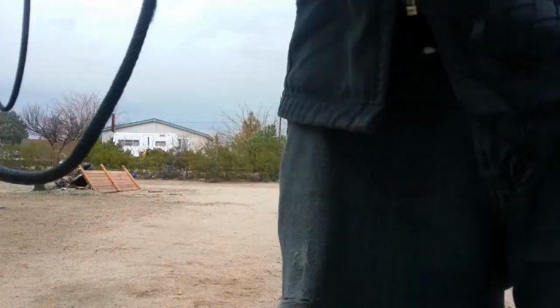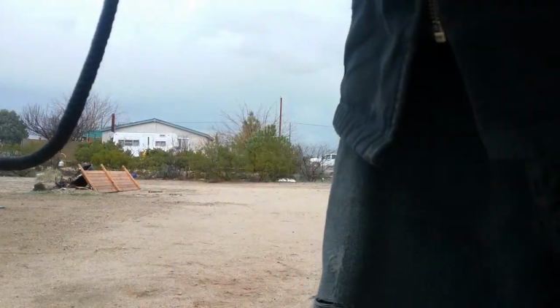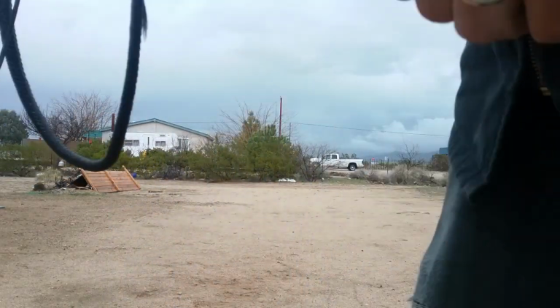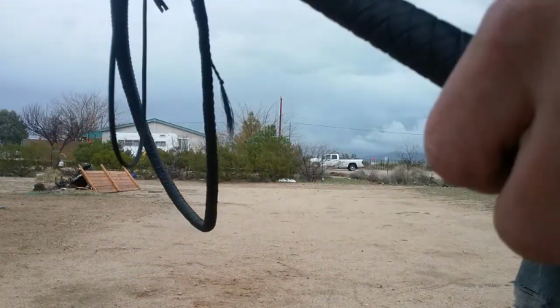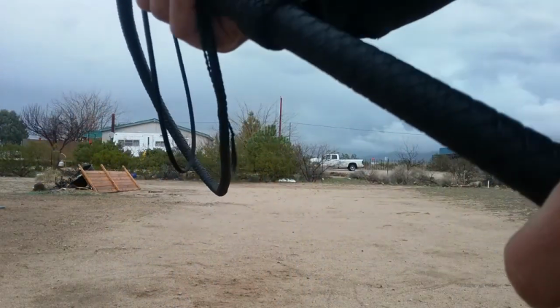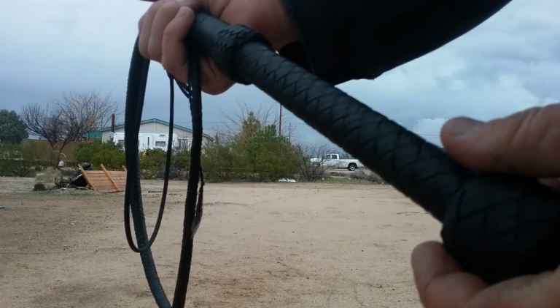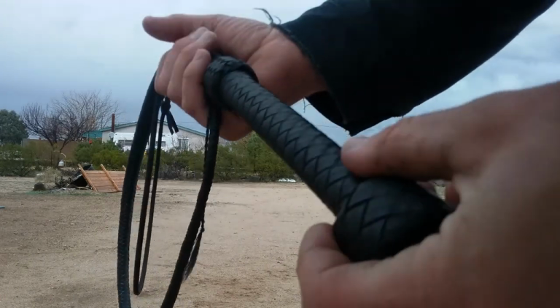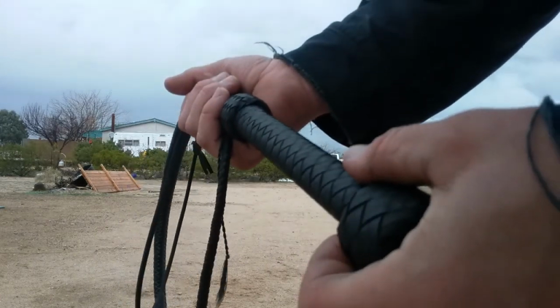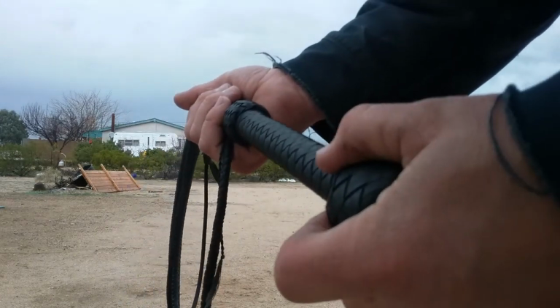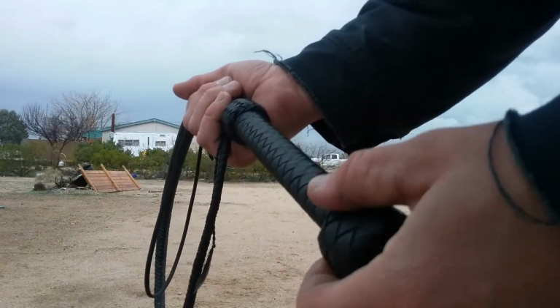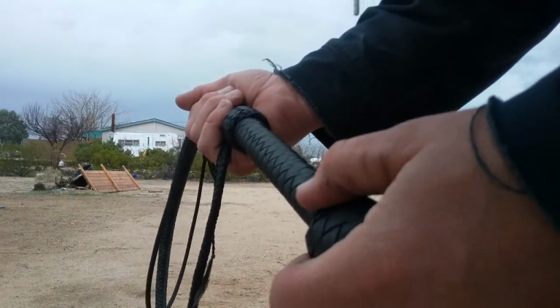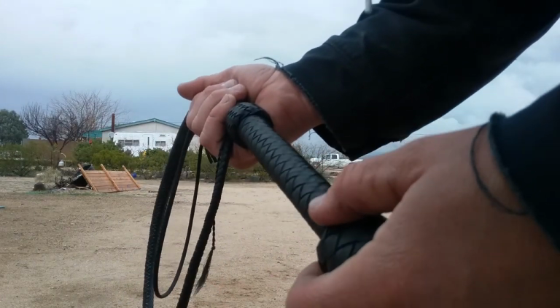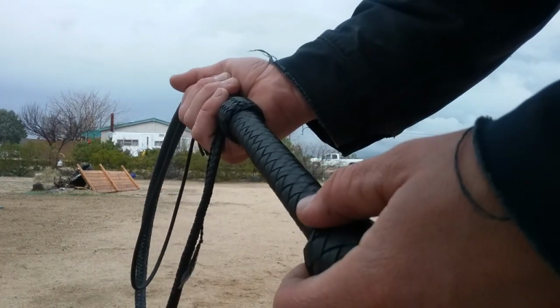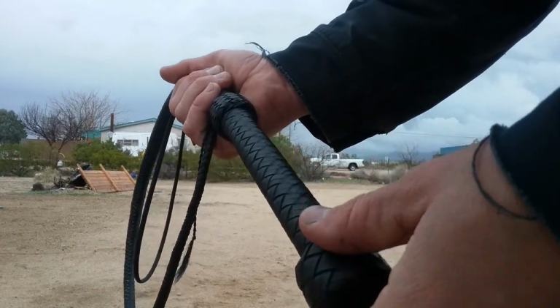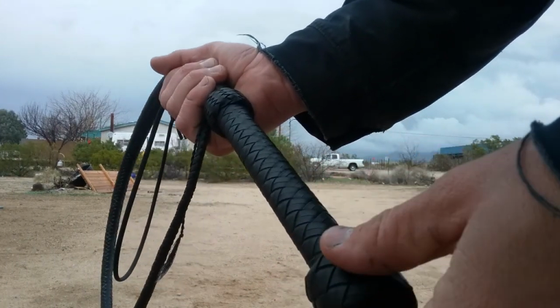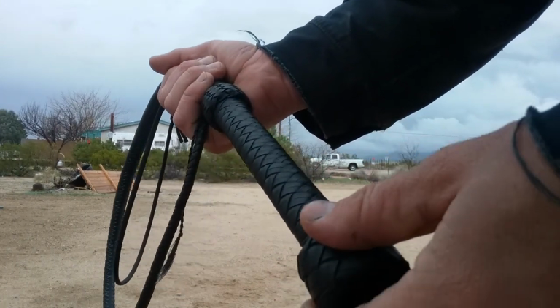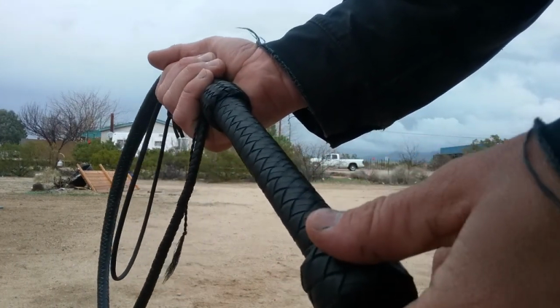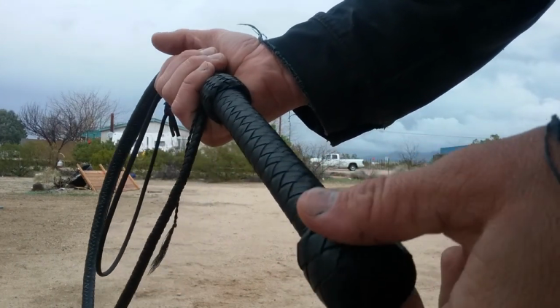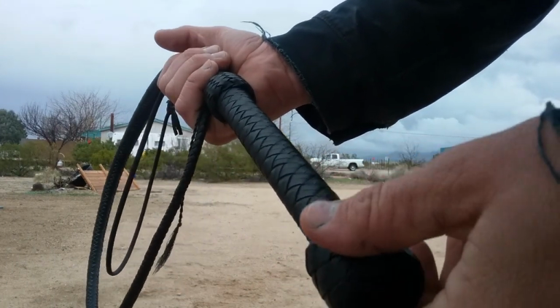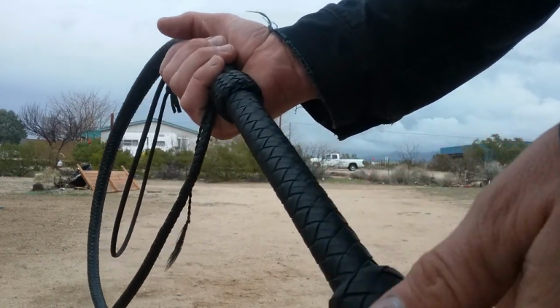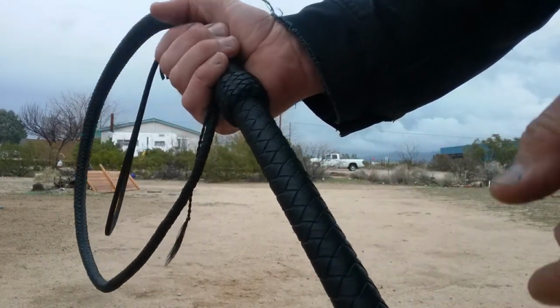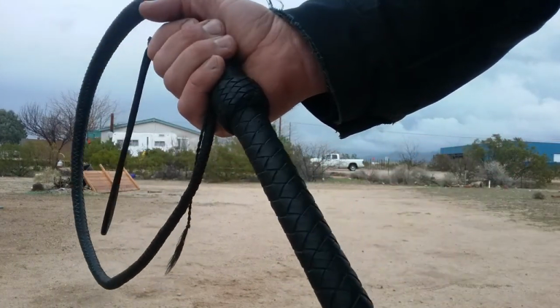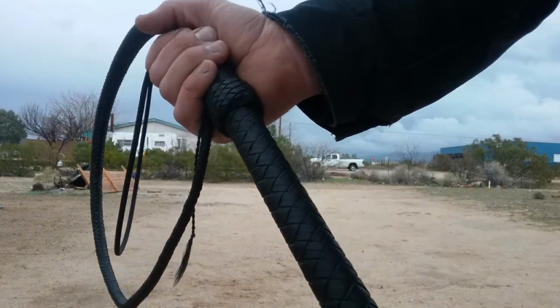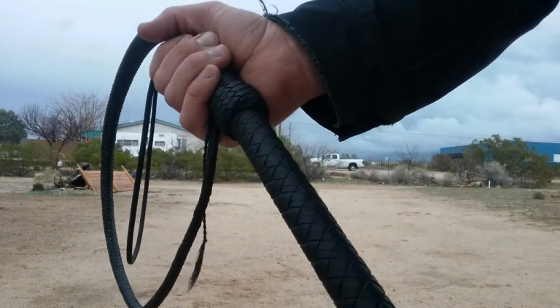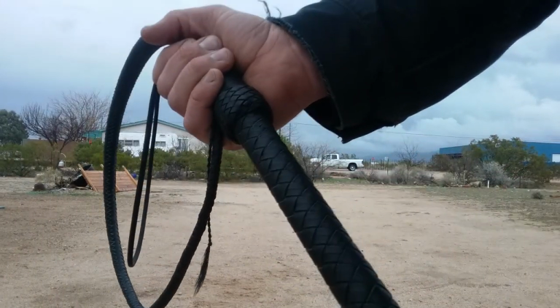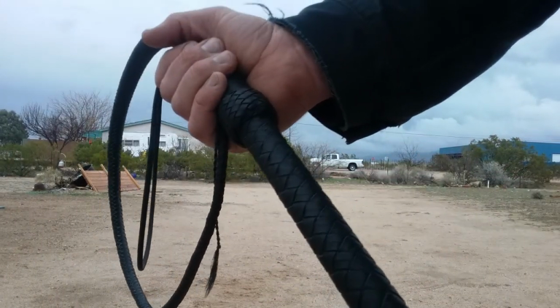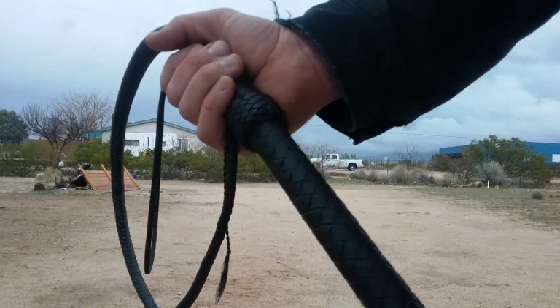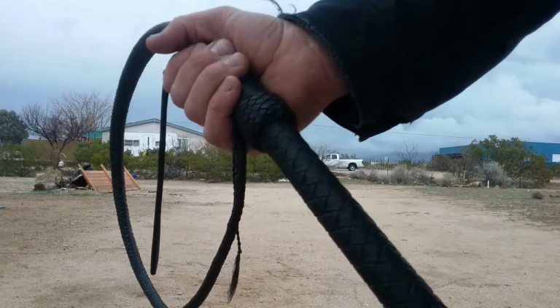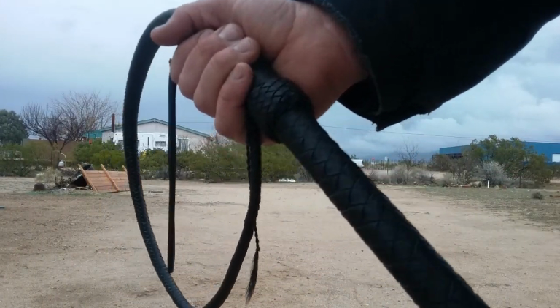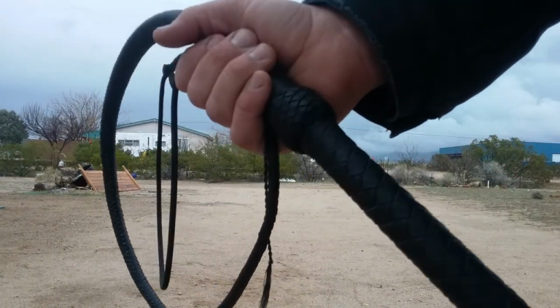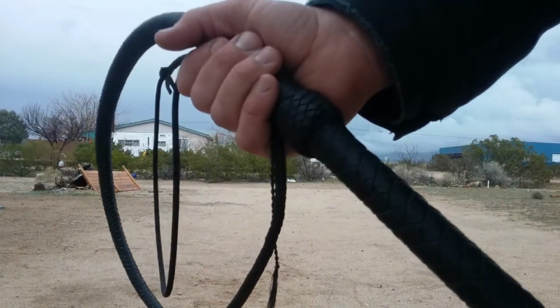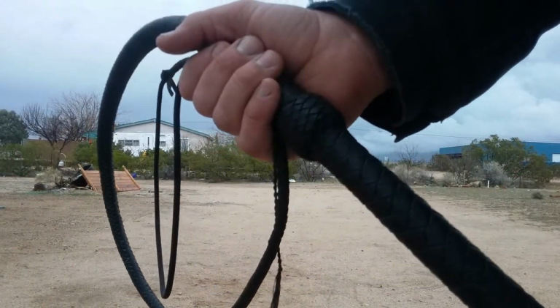Thanks for watching, guys. If my prototype whip is almost done, that'll be the next video.